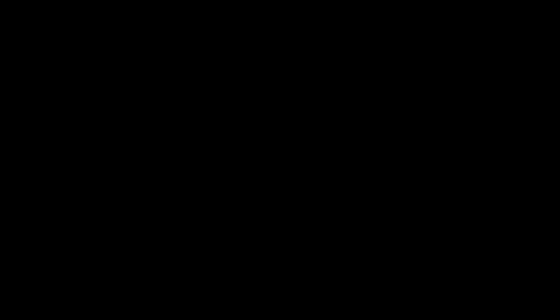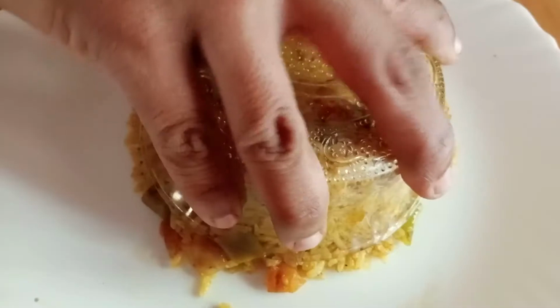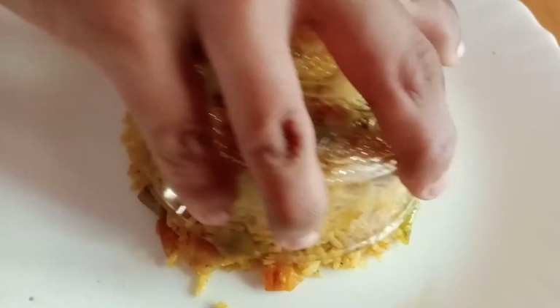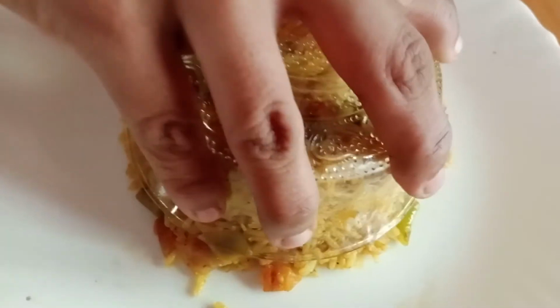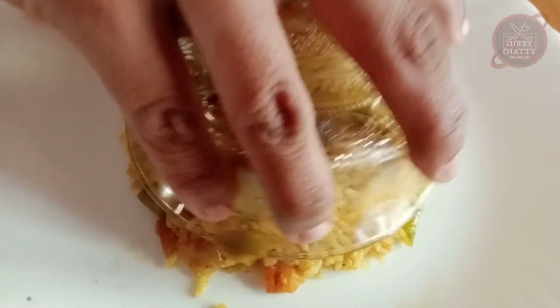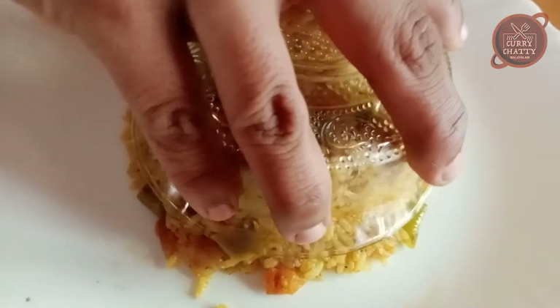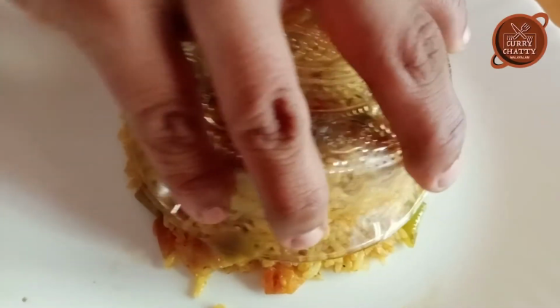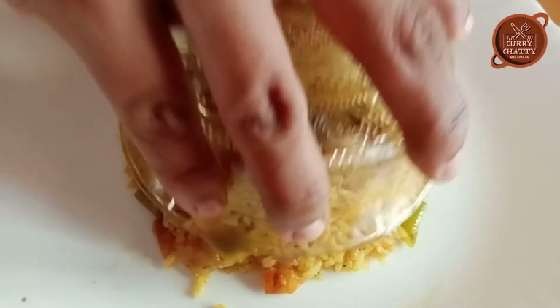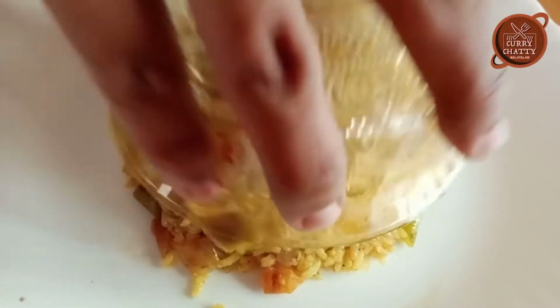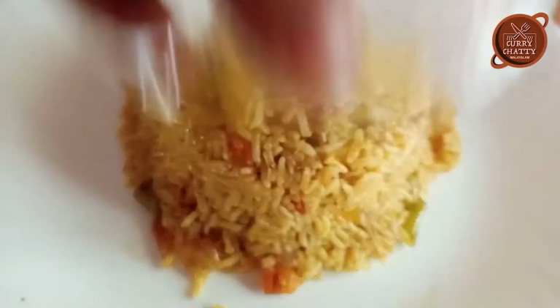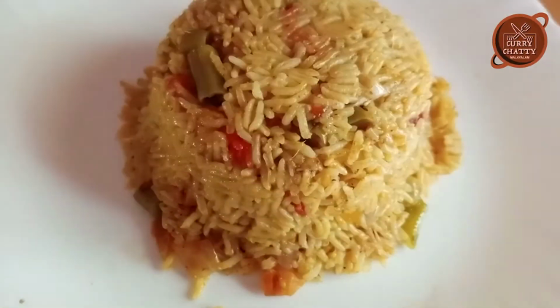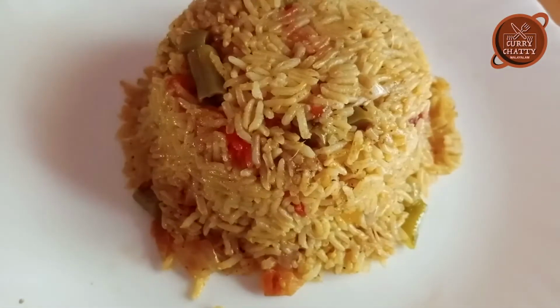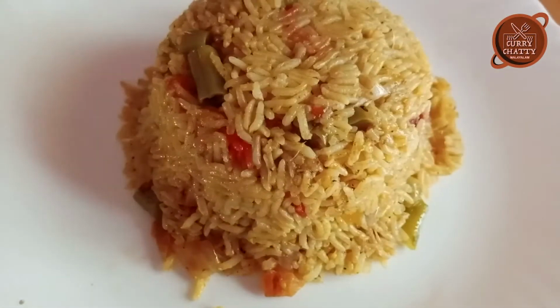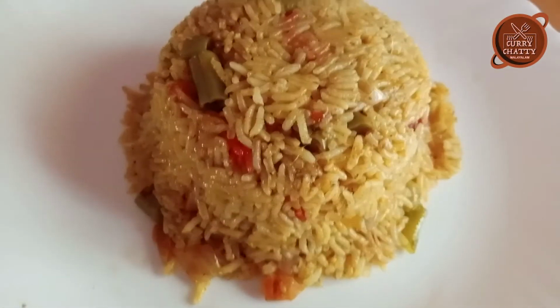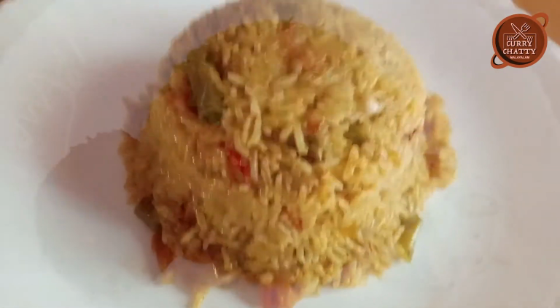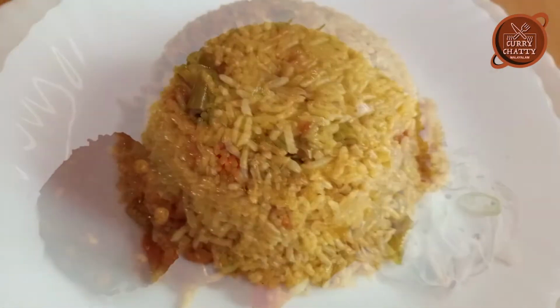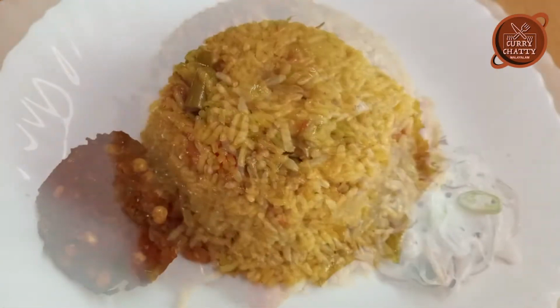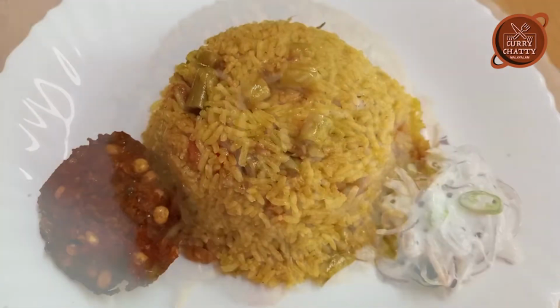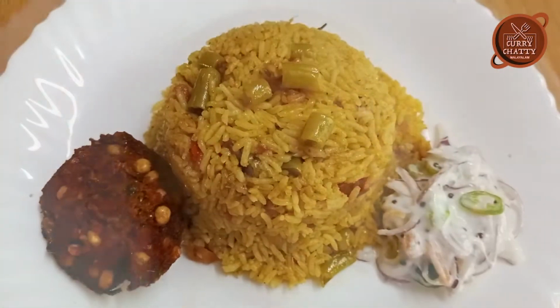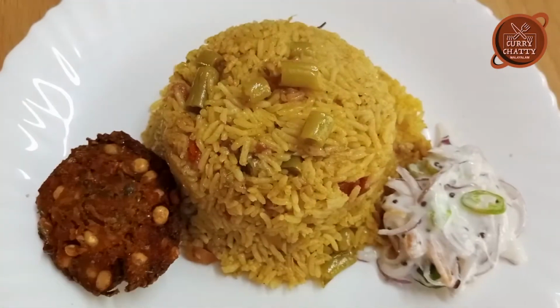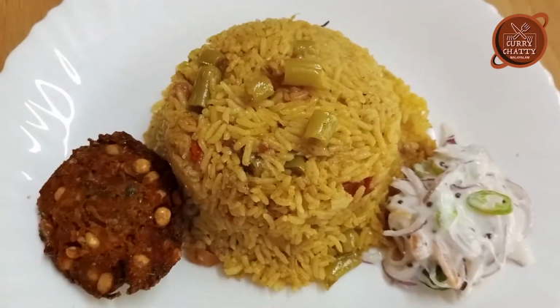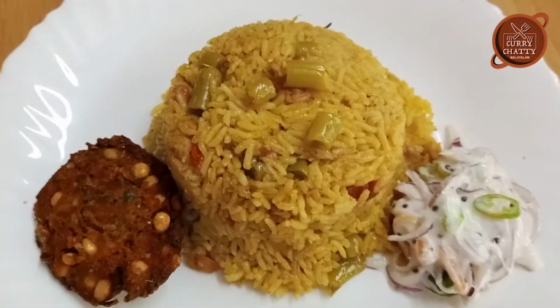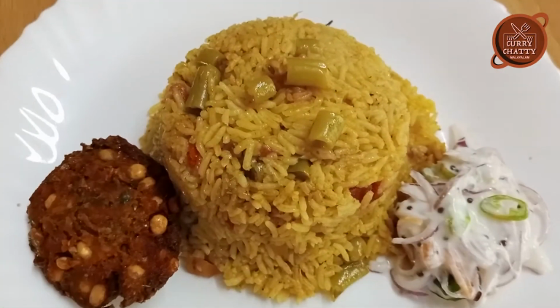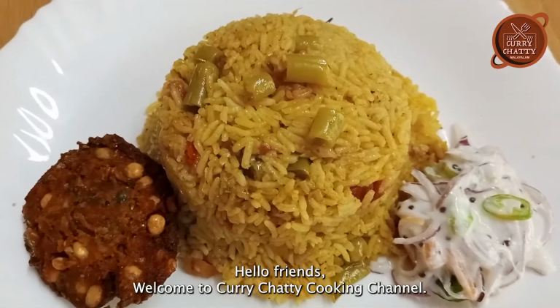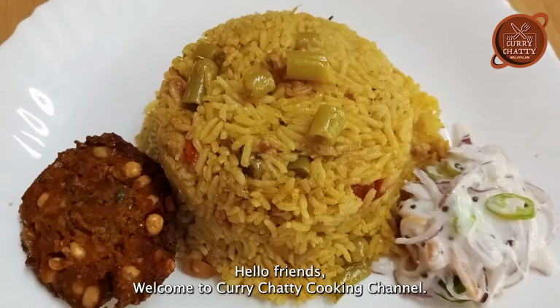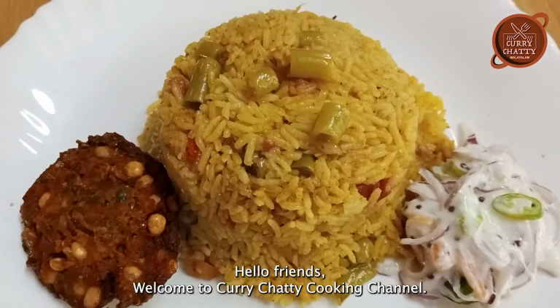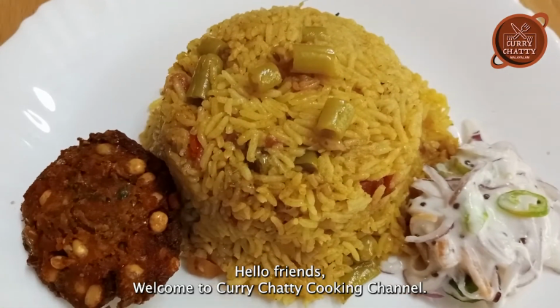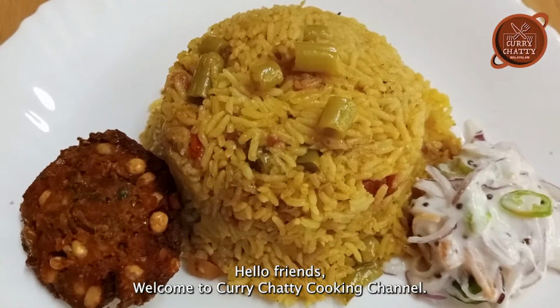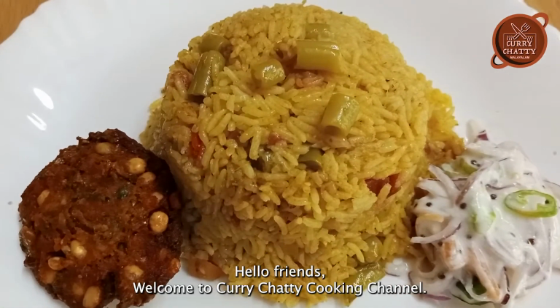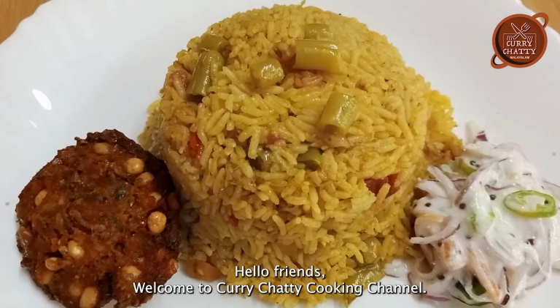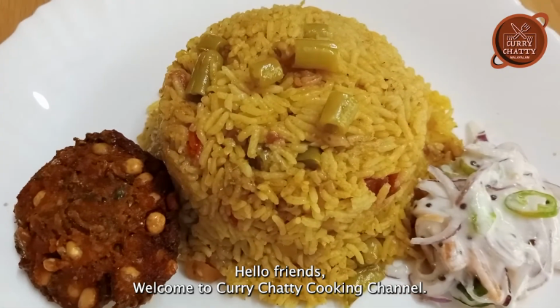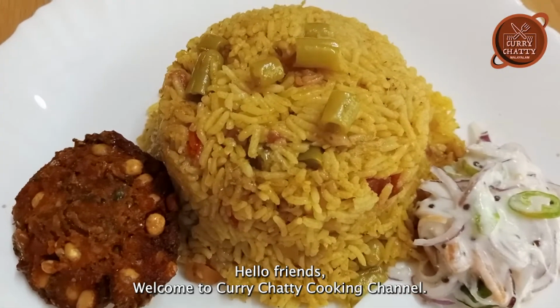Hello friends, welcome to Karichati Cooking Channel.